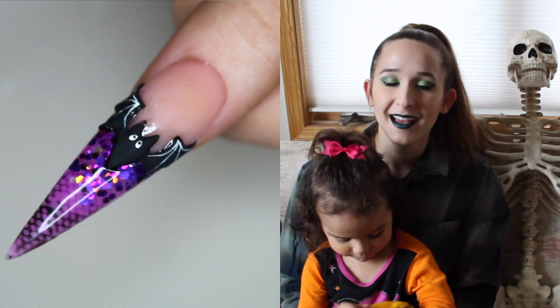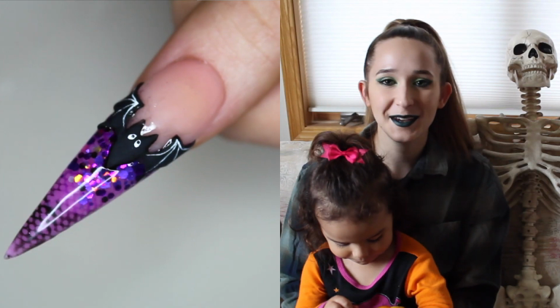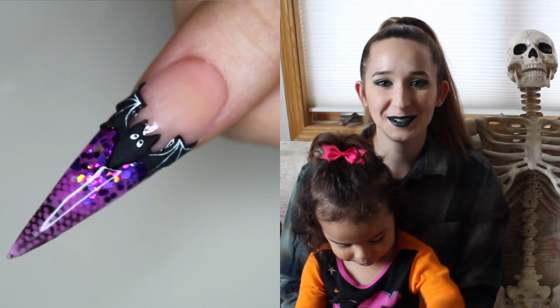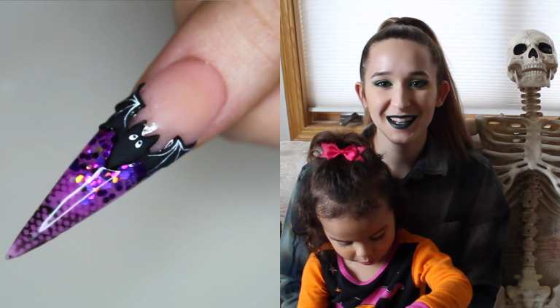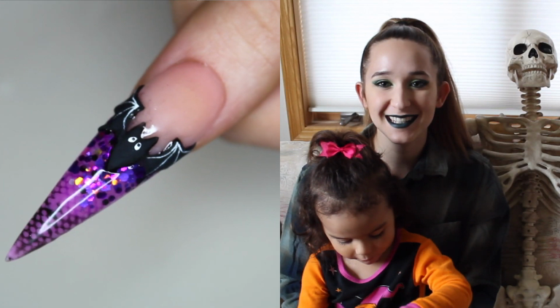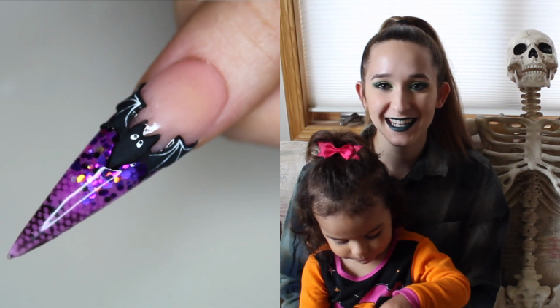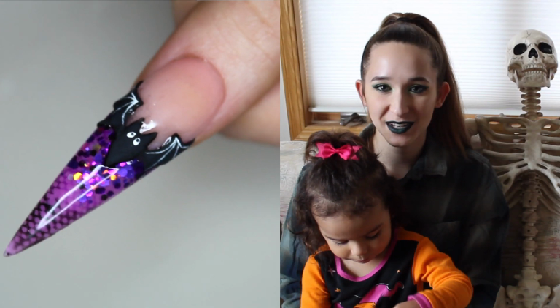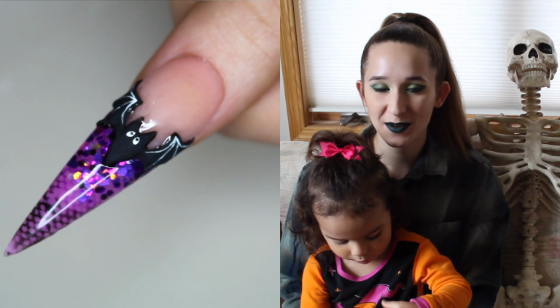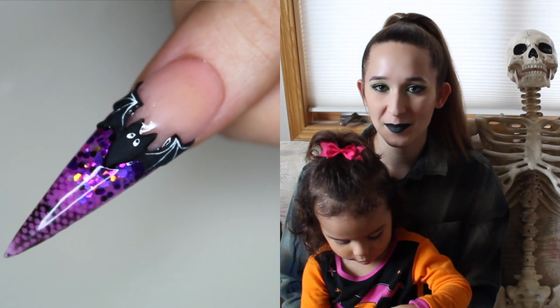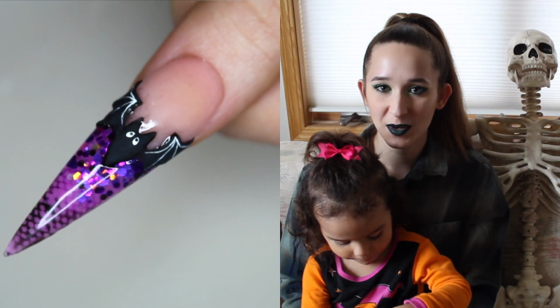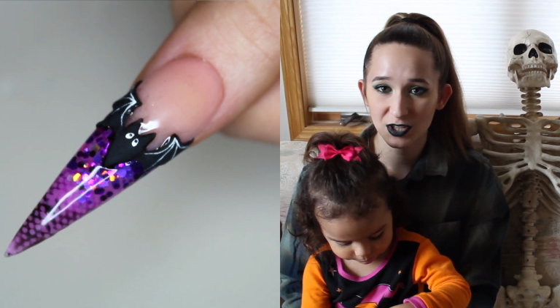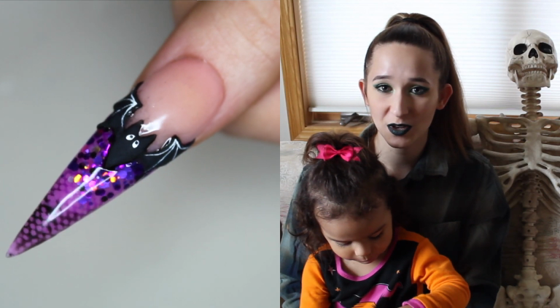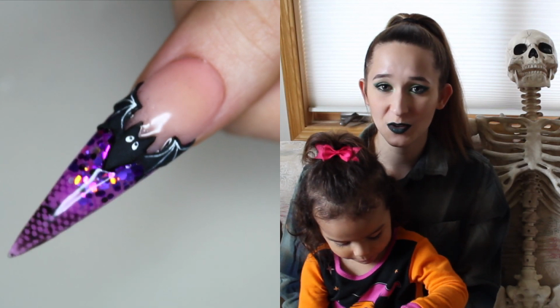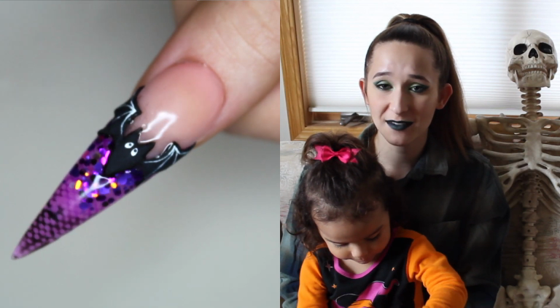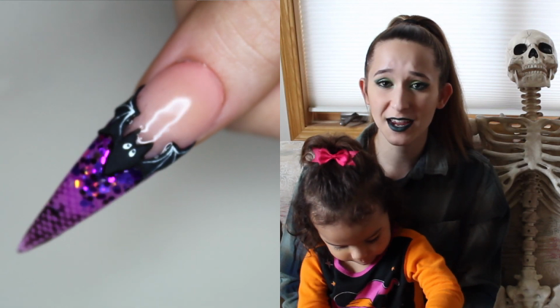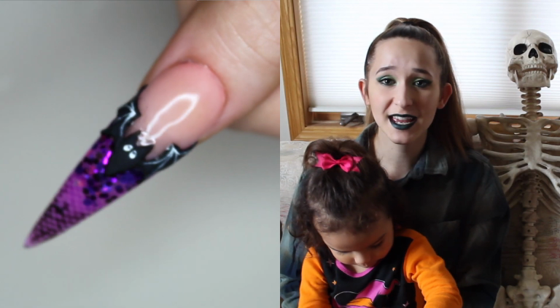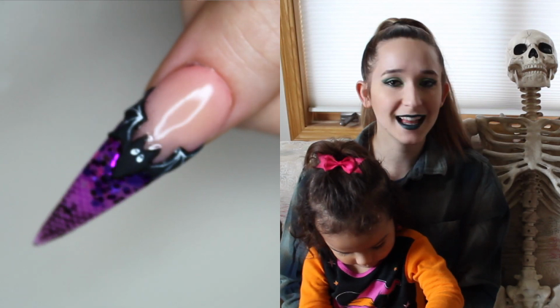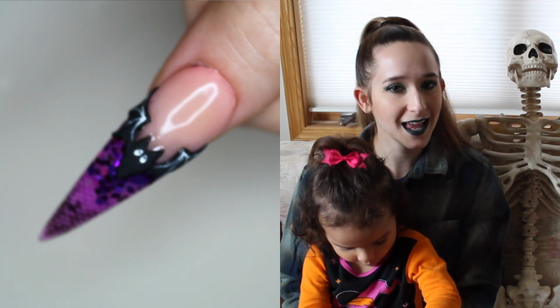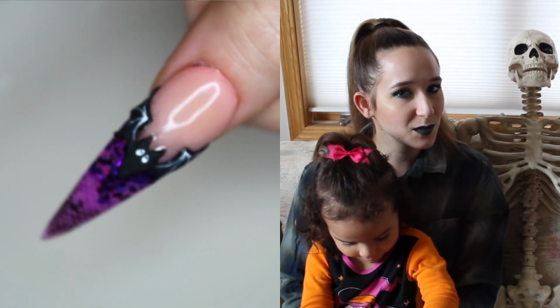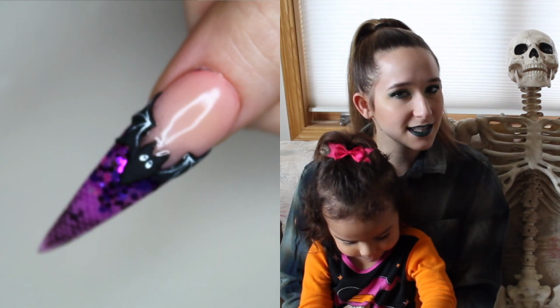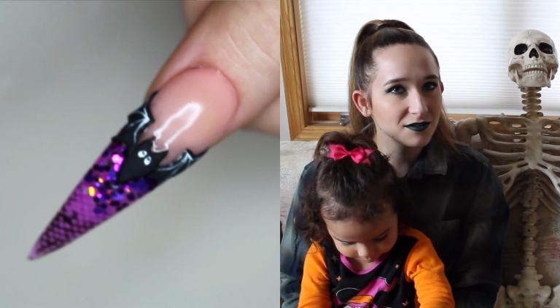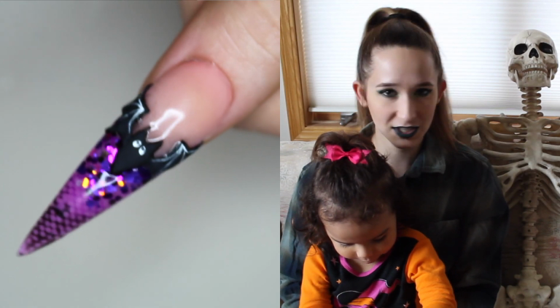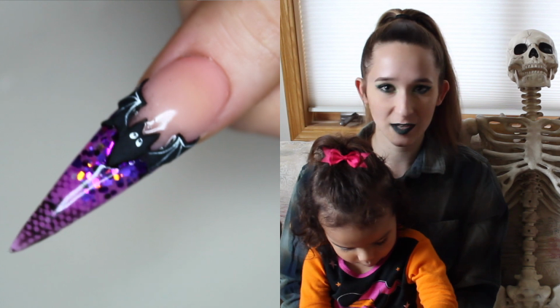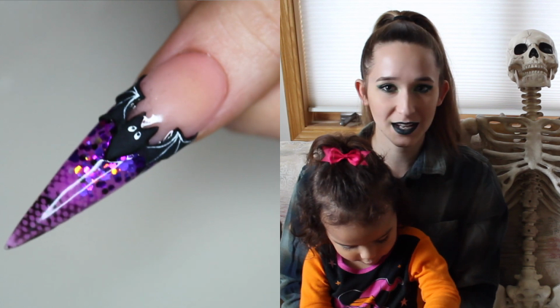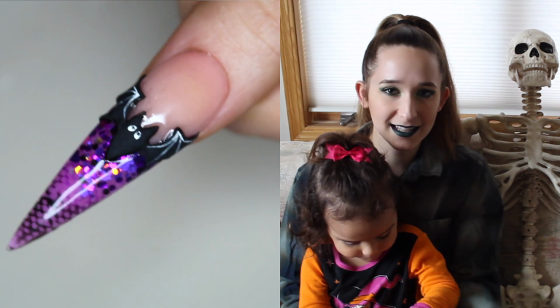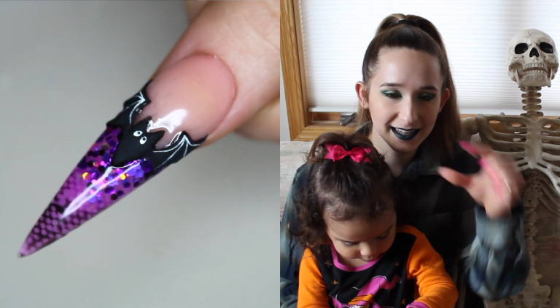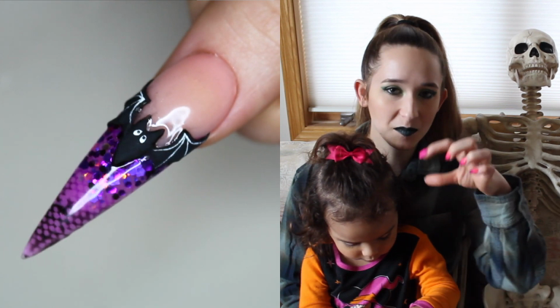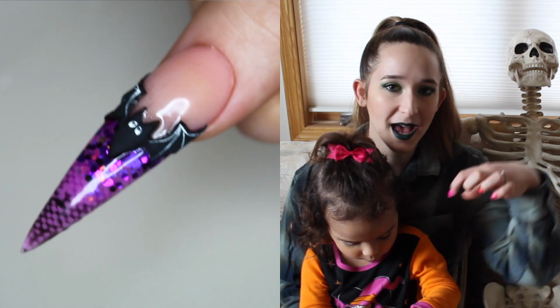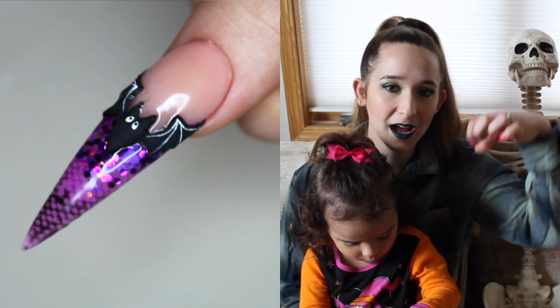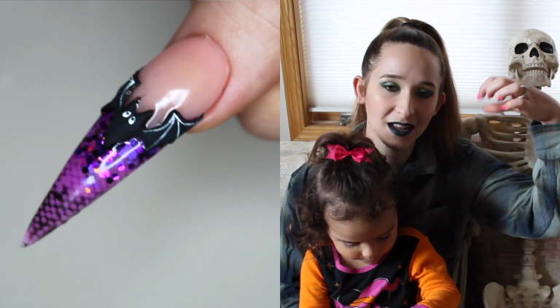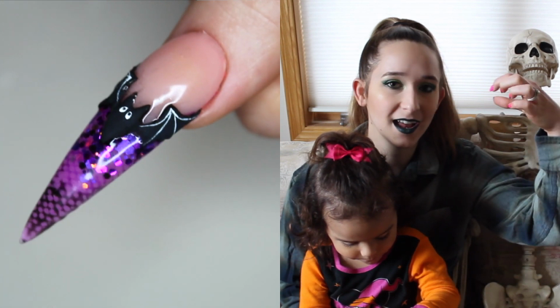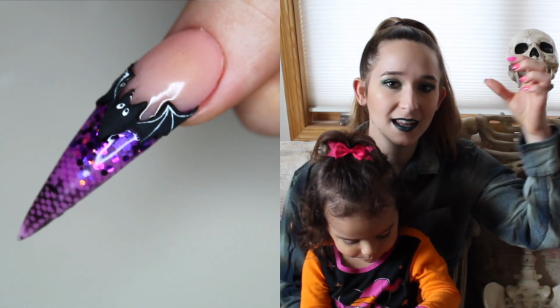Hello everyone! In today's video I'm going to be showing you a very glamorous French tip that has a little bat outline on it.